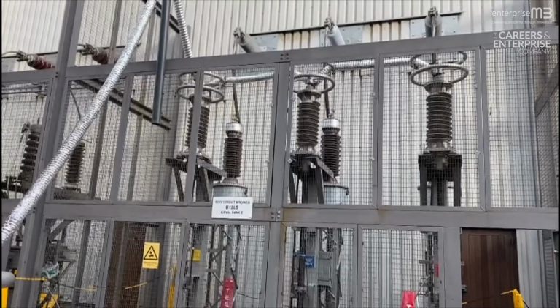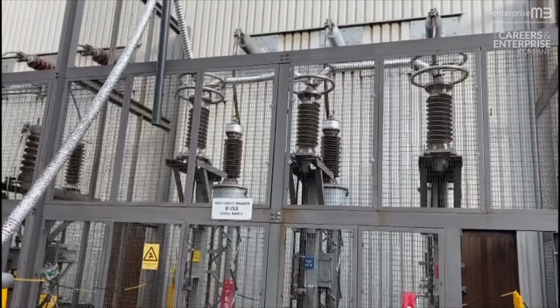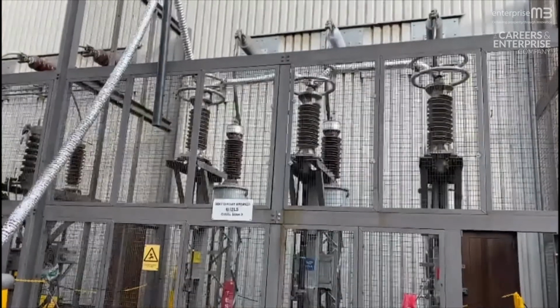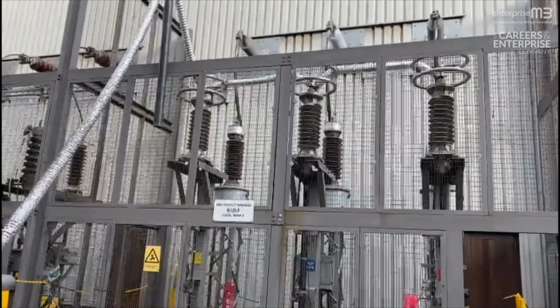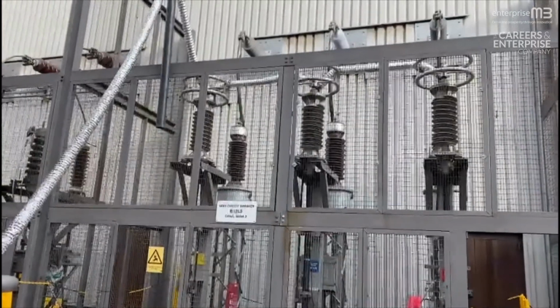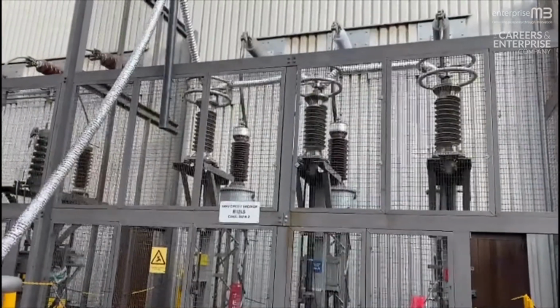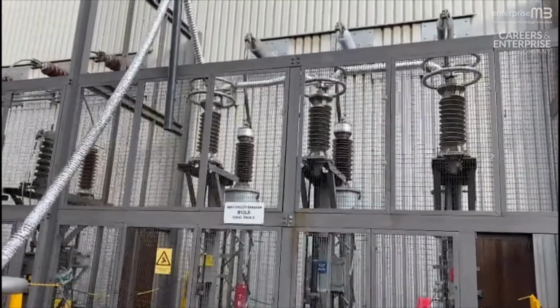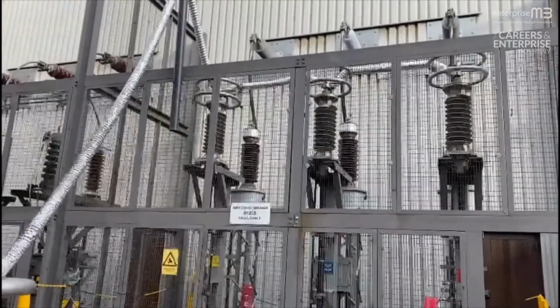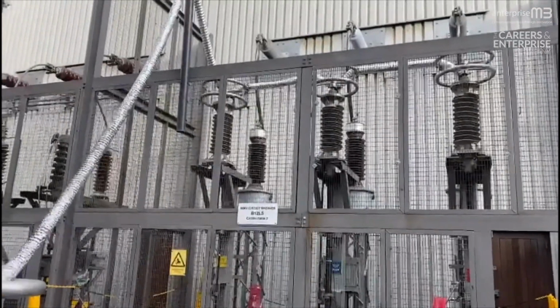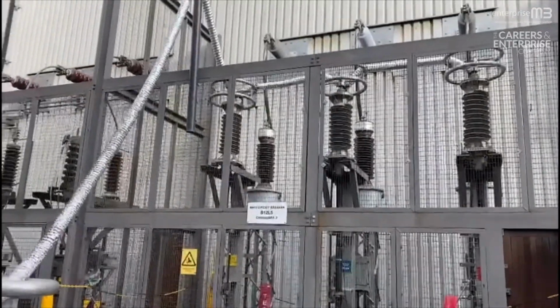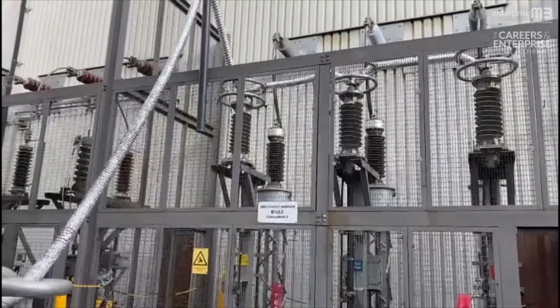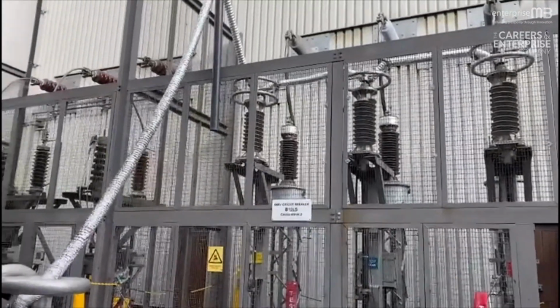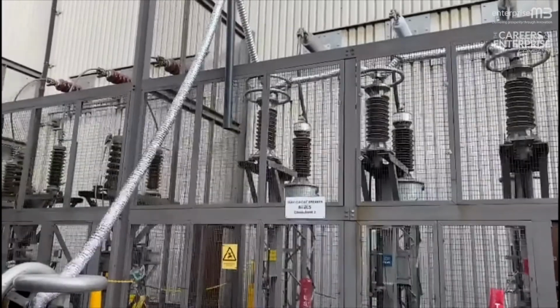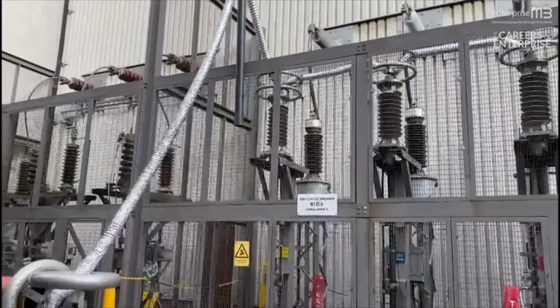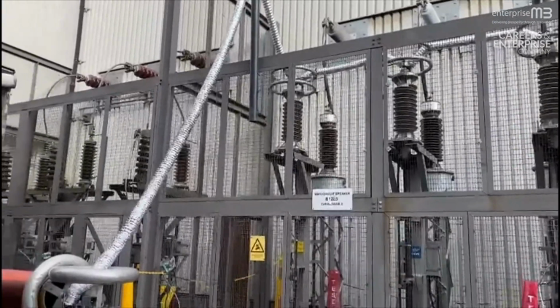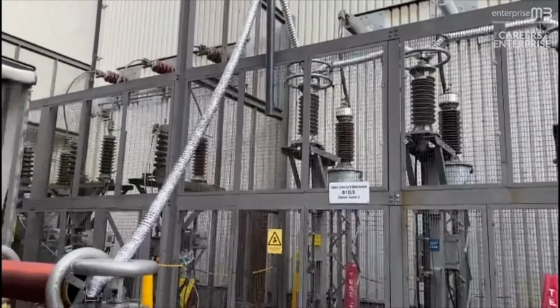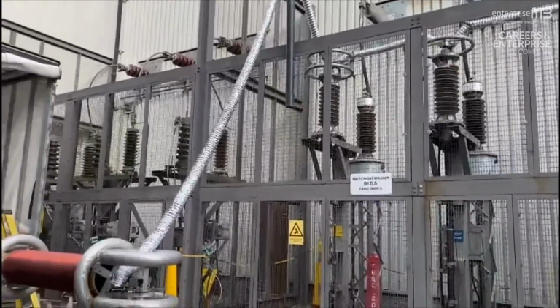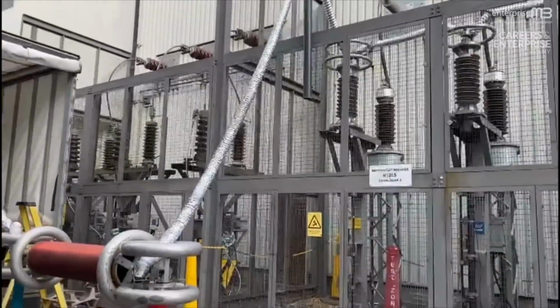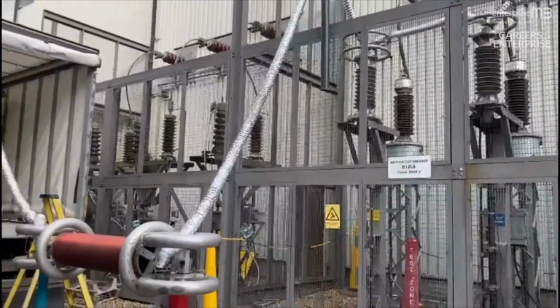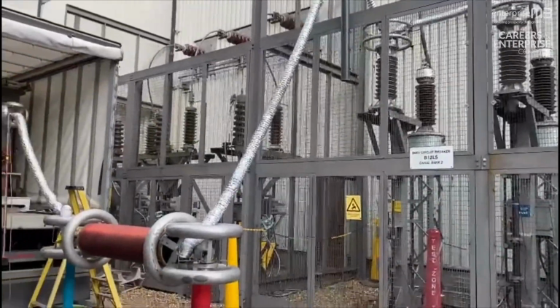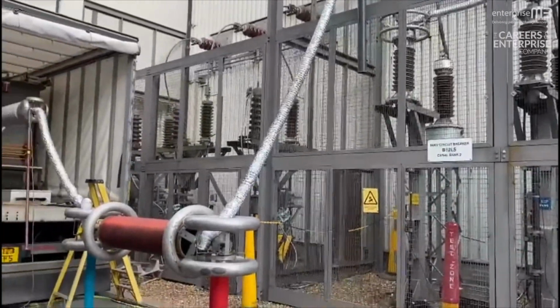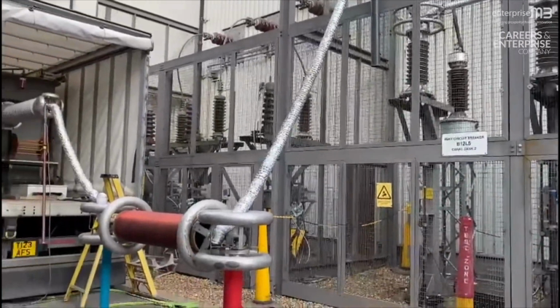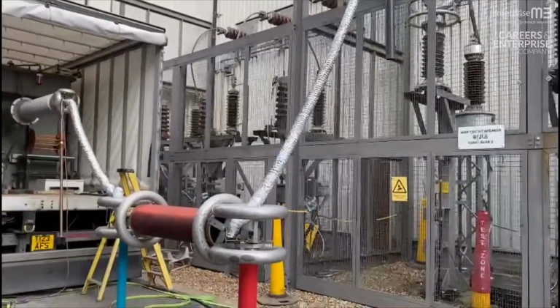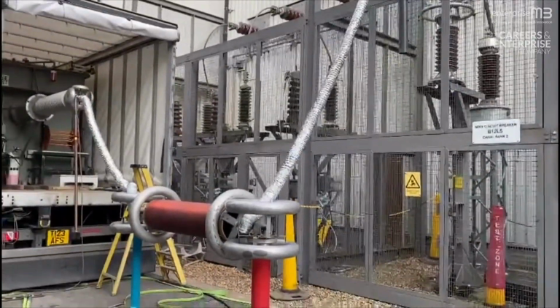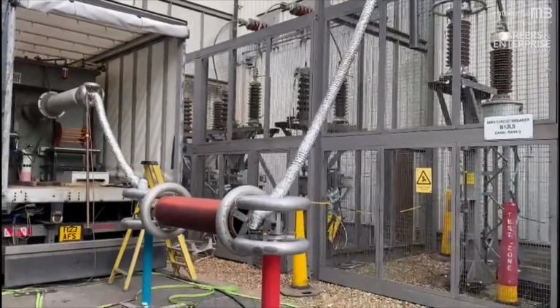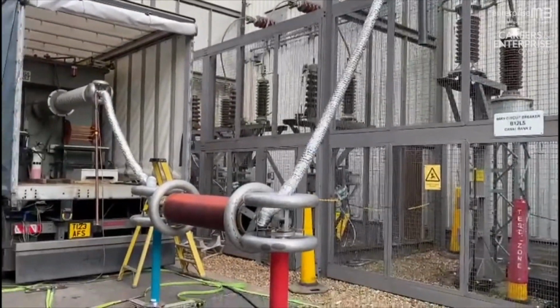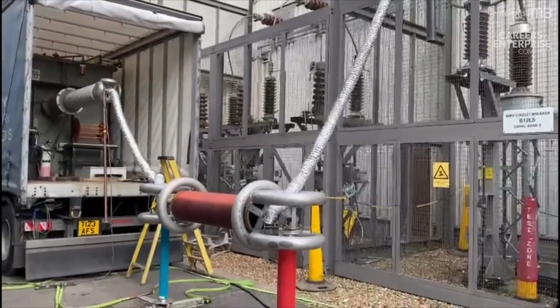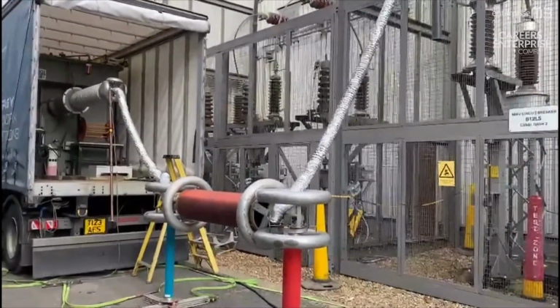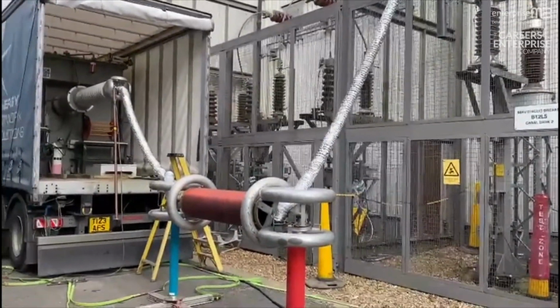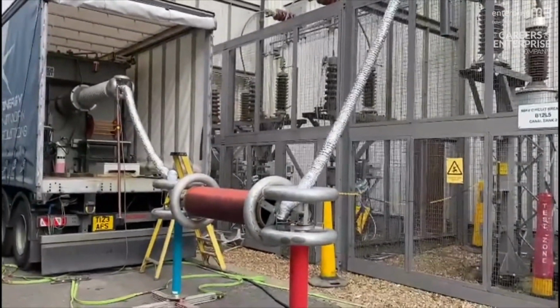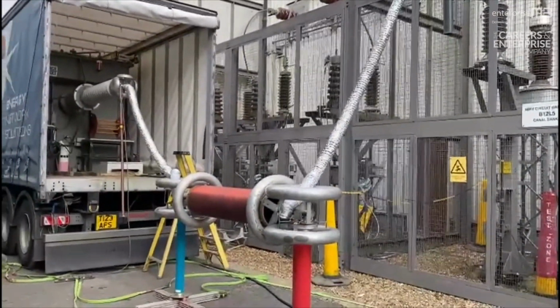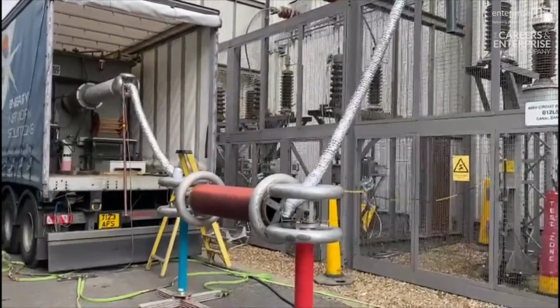Today we're testing the cable. This tests the integrity of the cable to make sure there are no faults on it before we energise it.